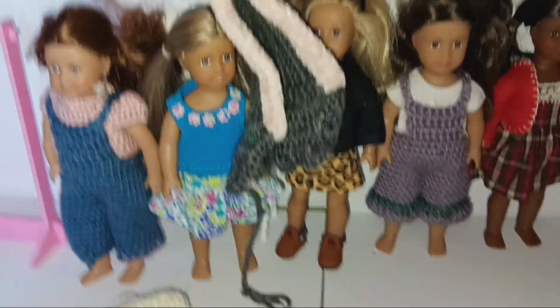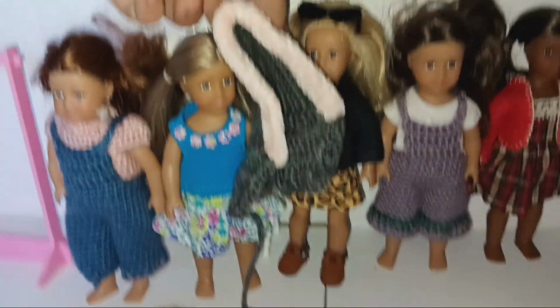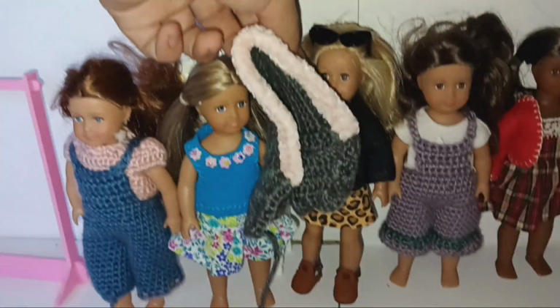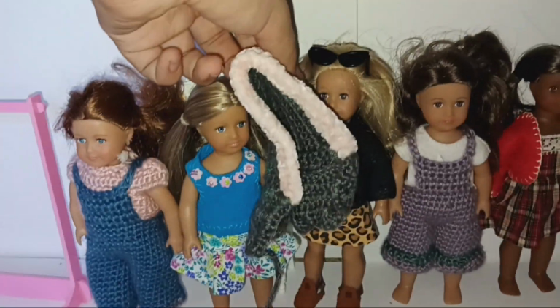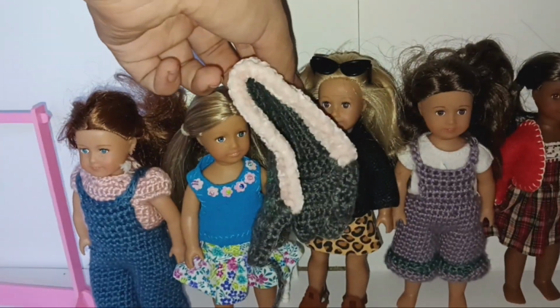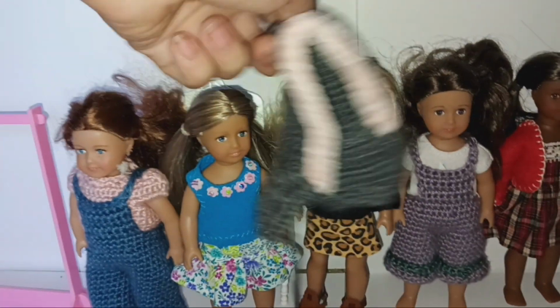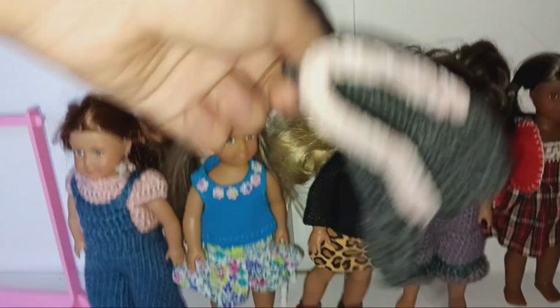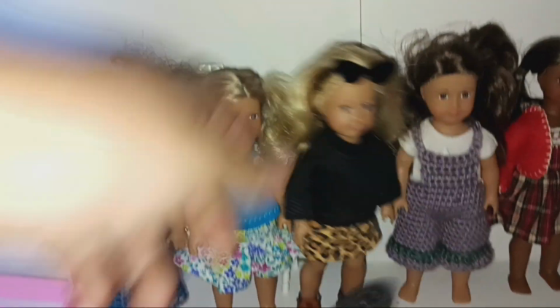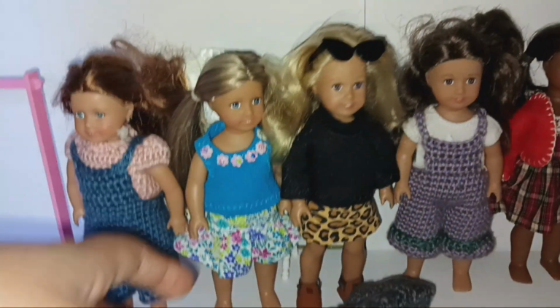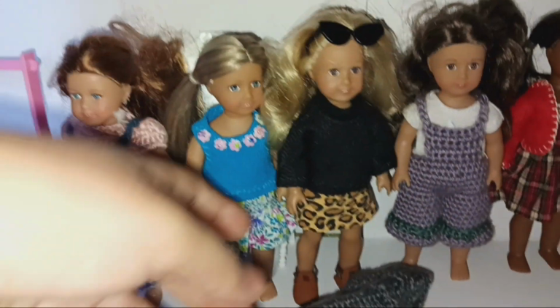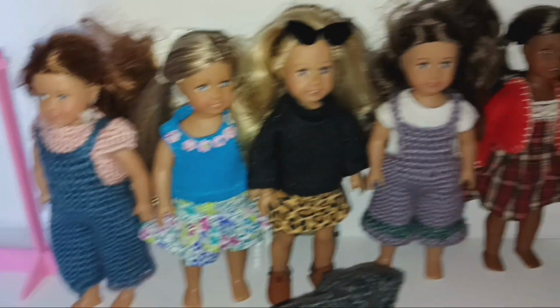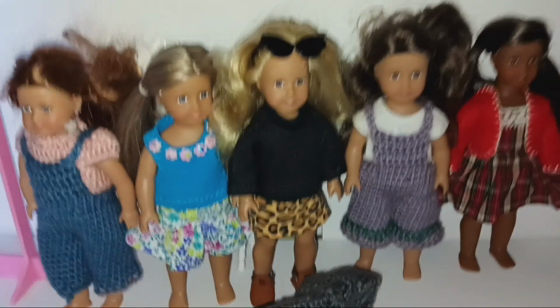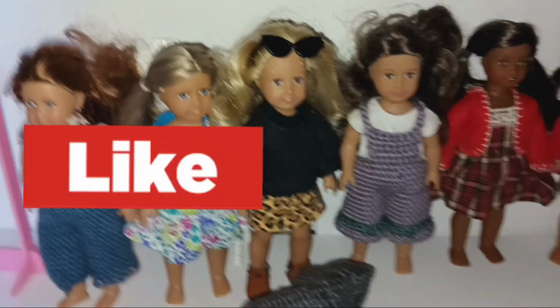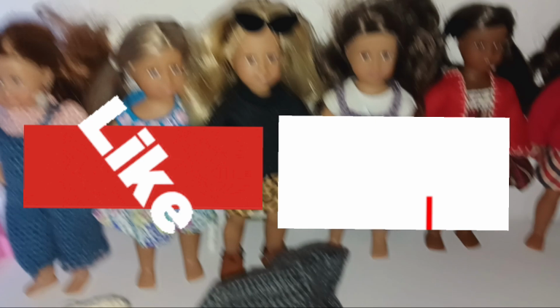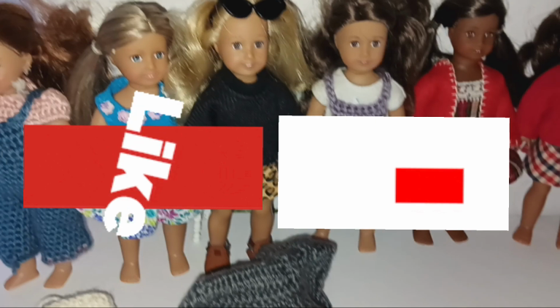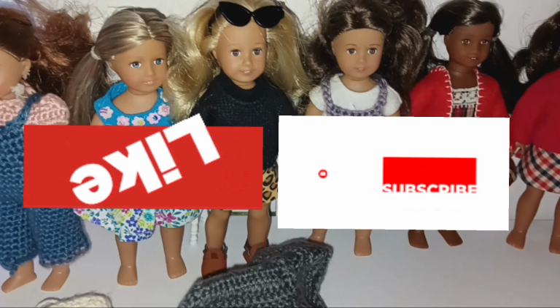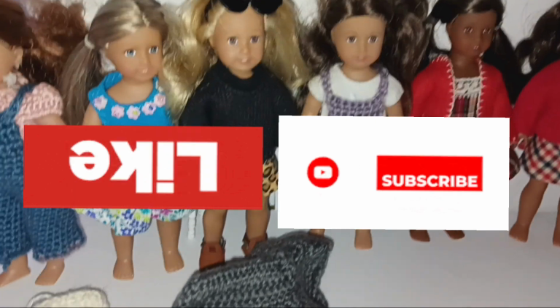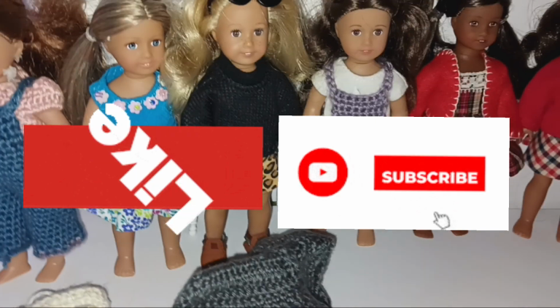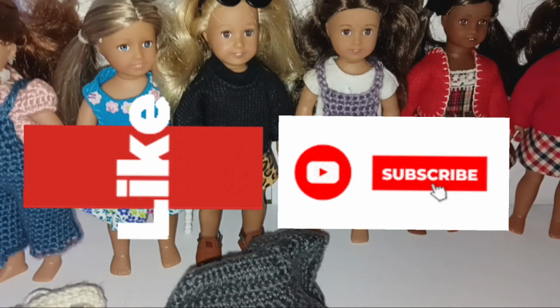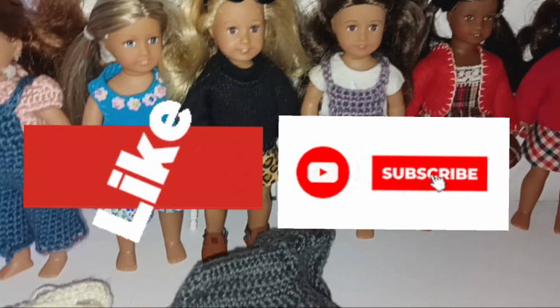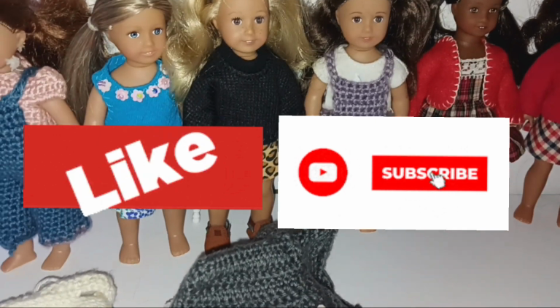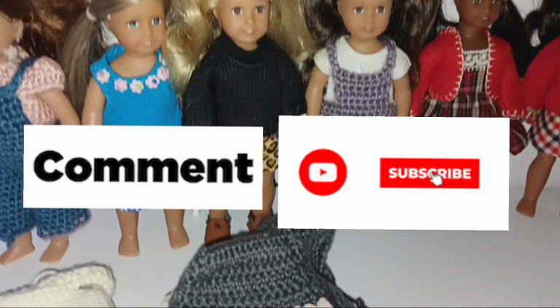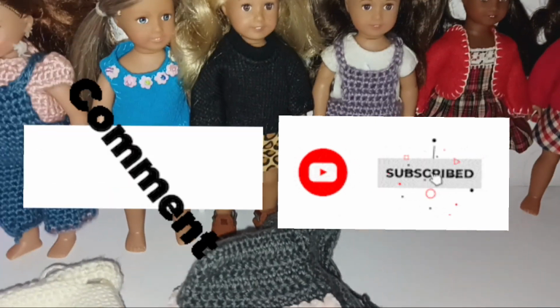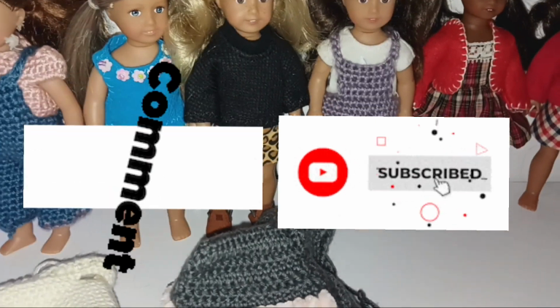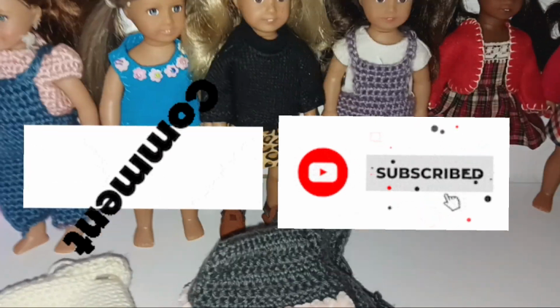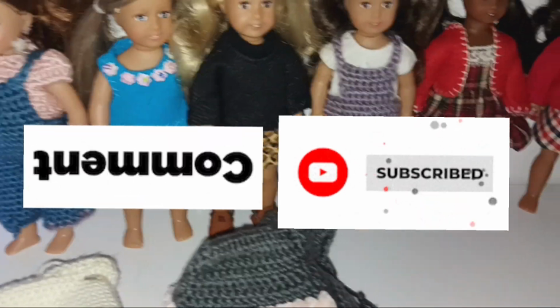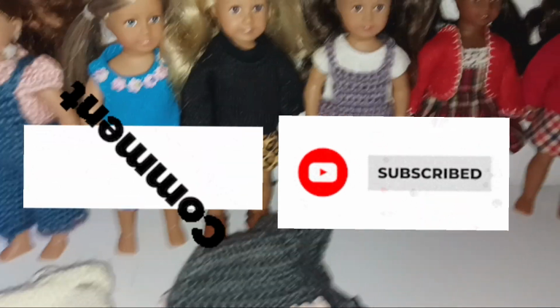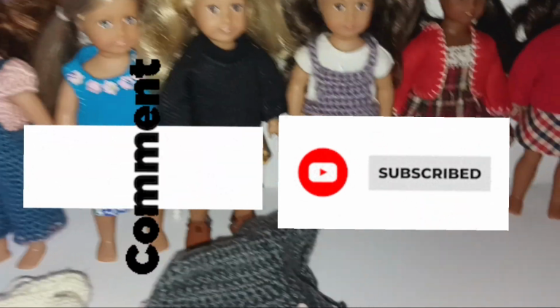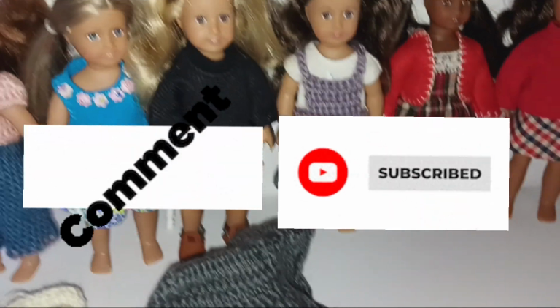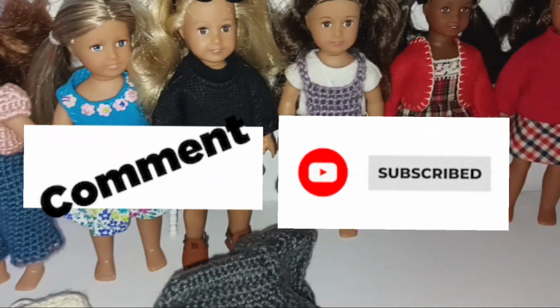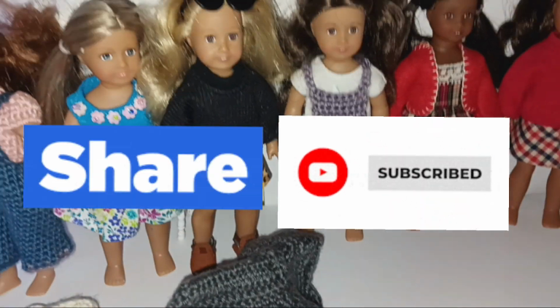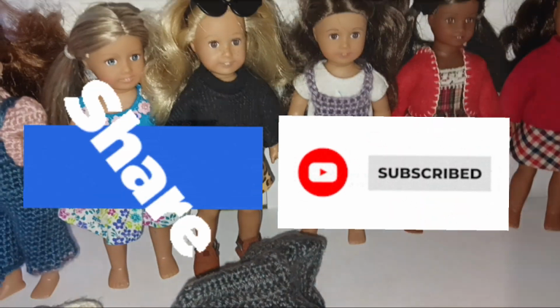This little covering is kind of neat too but it's a little huge, probably because the mini dolls have big hair. Anyway, like, comment, and subscribe if you enjoyed this video. Bye!